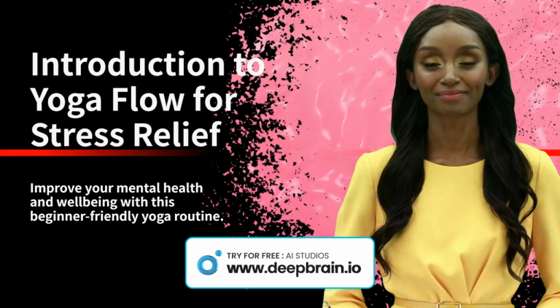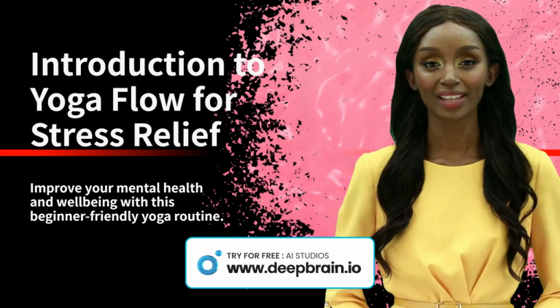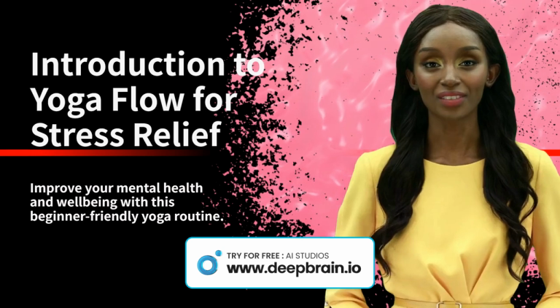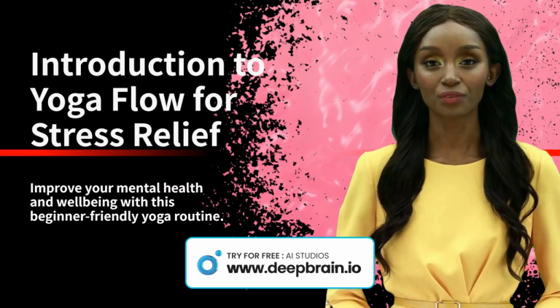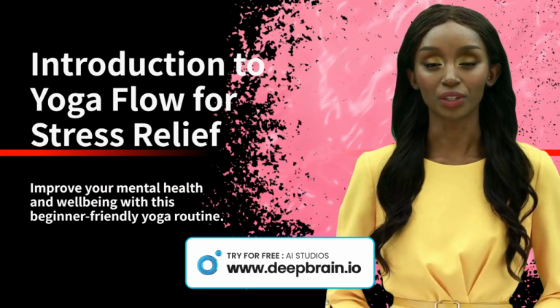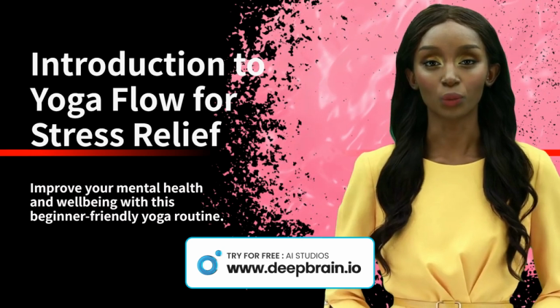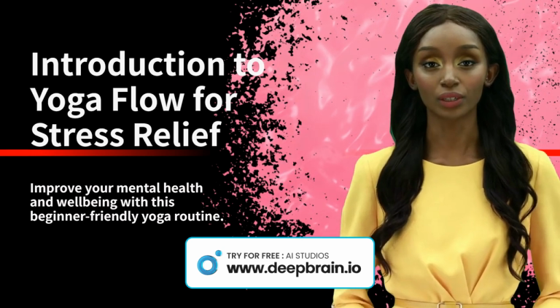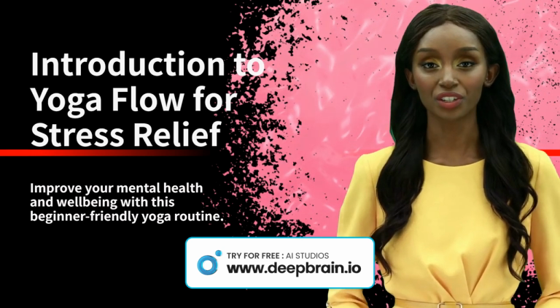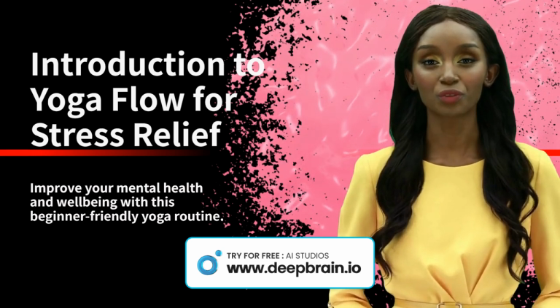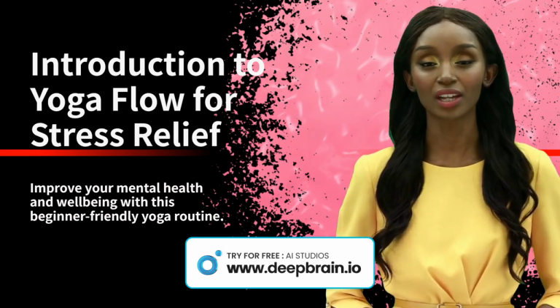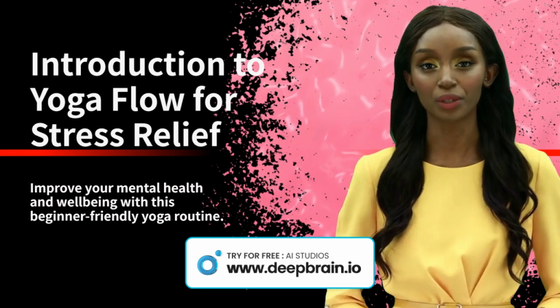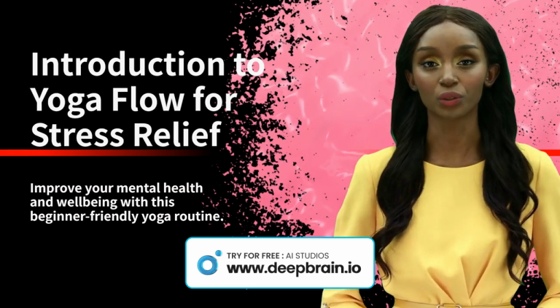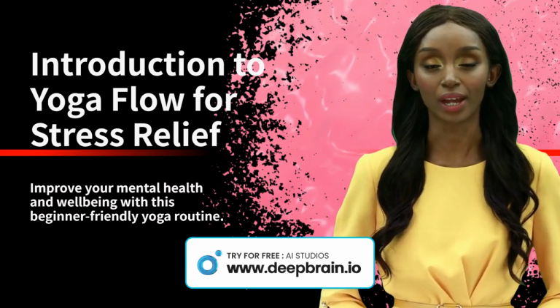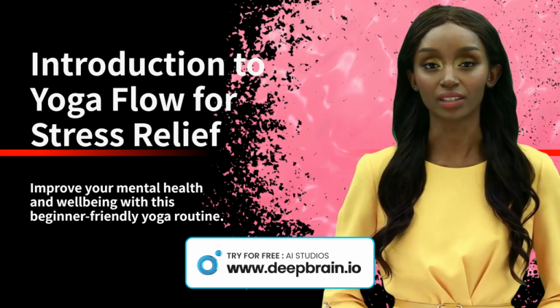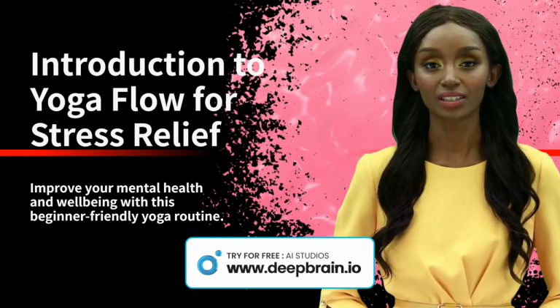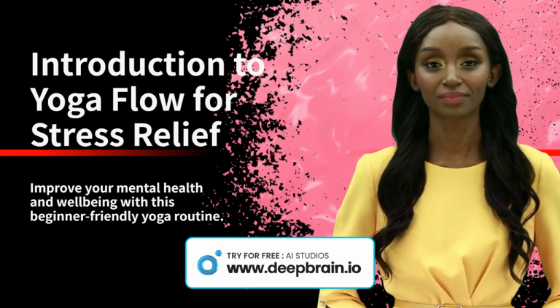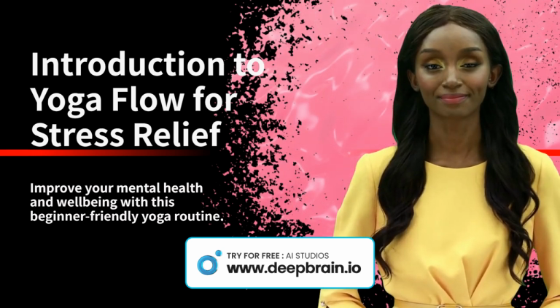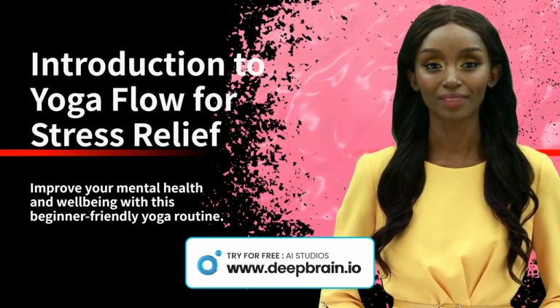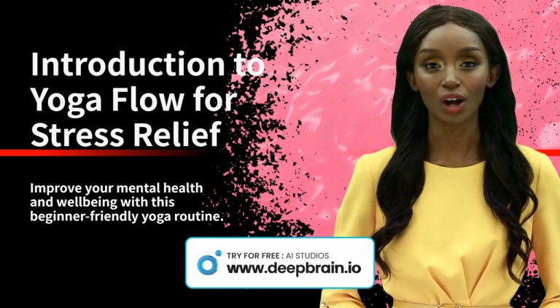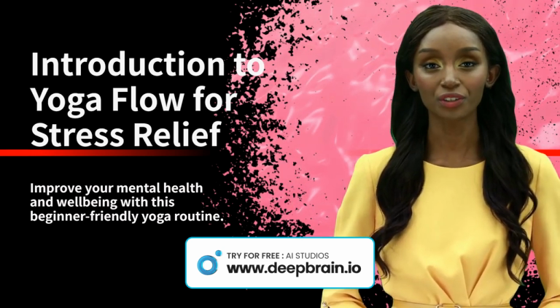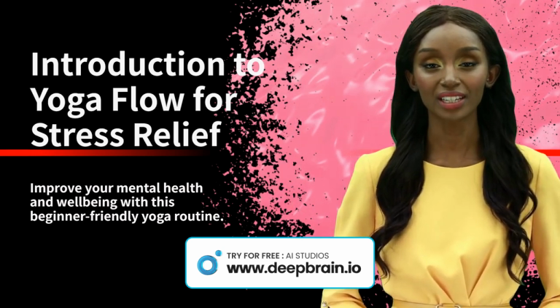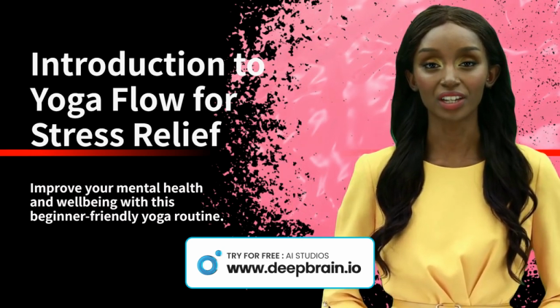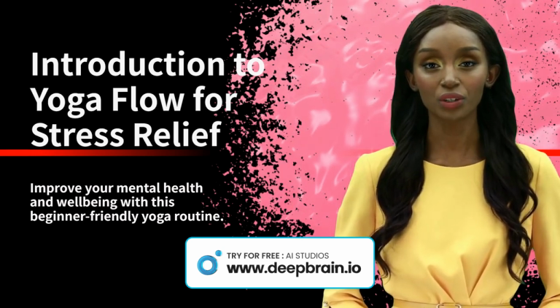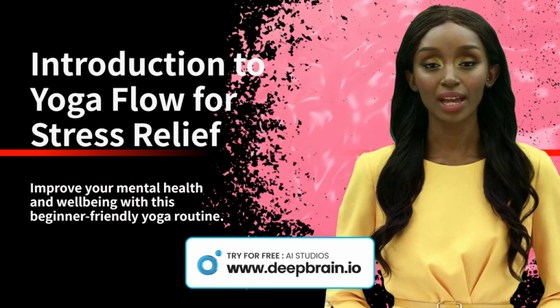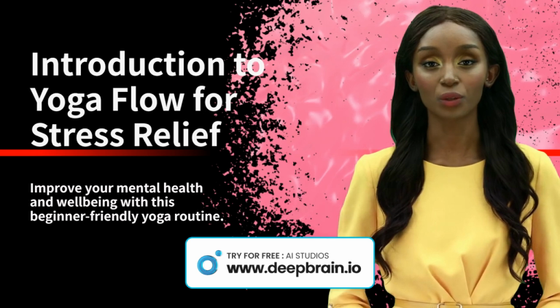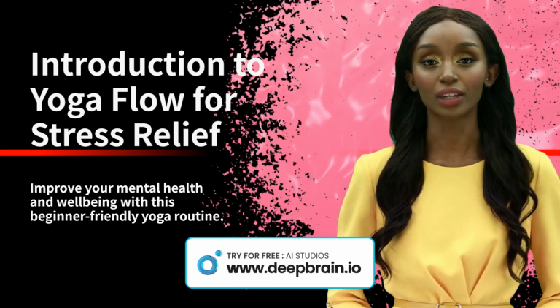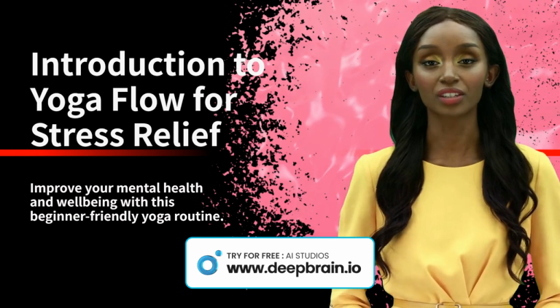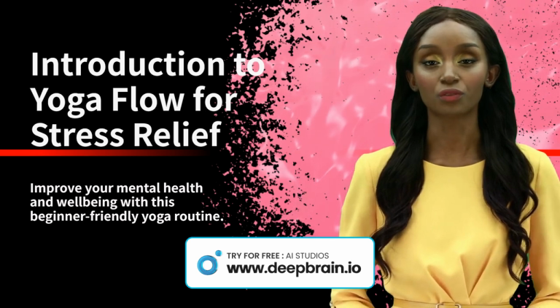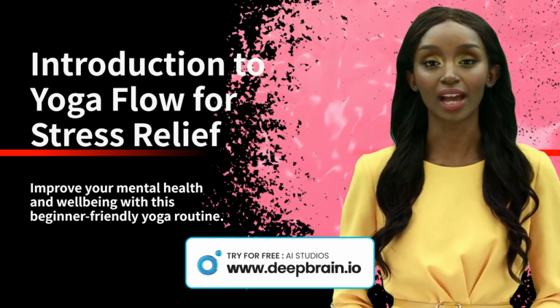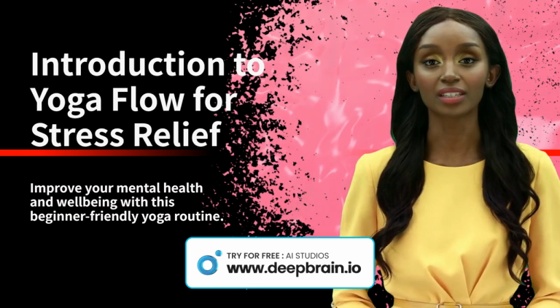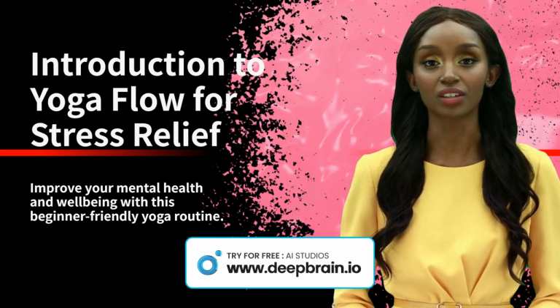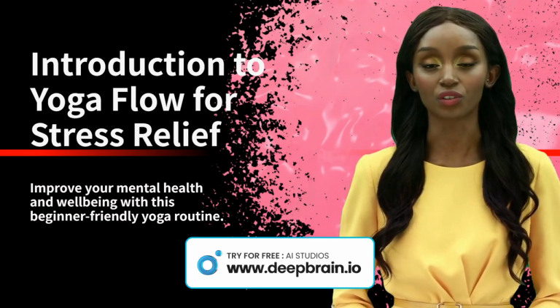In this video we will guide you through a calming yoga practice. All you need is a yoga mat and a willingness to relax and de-stress.